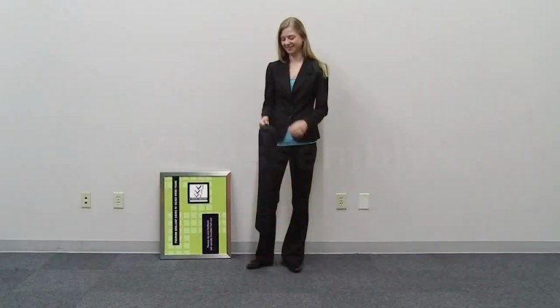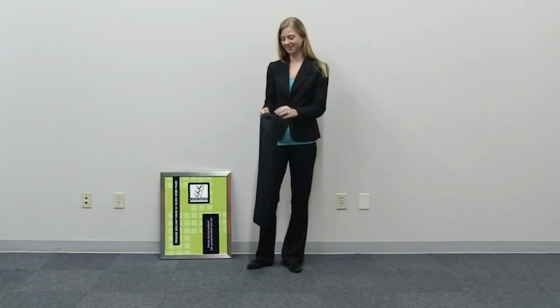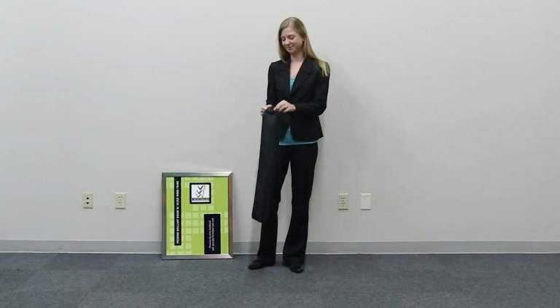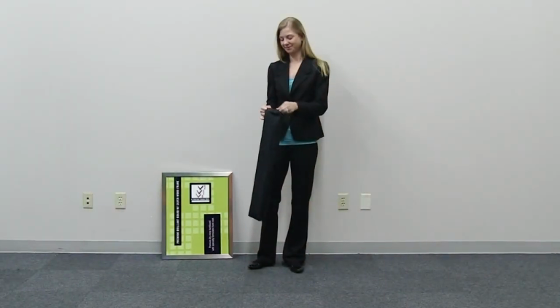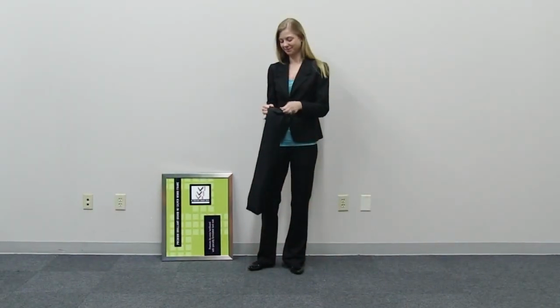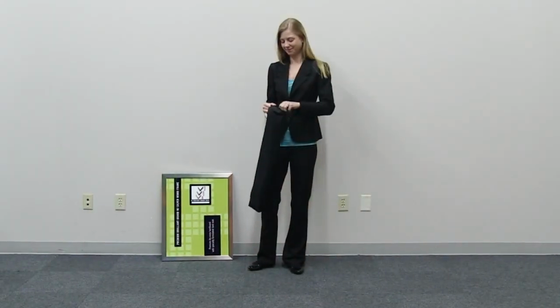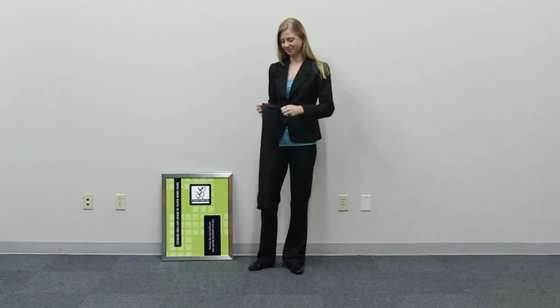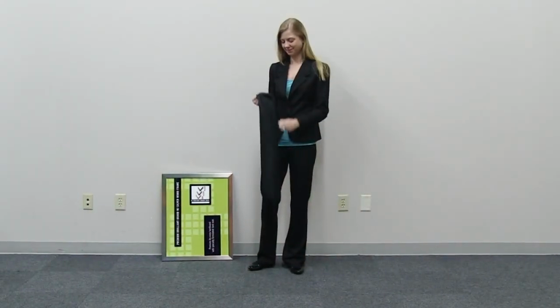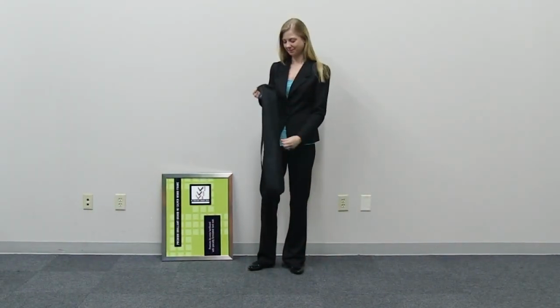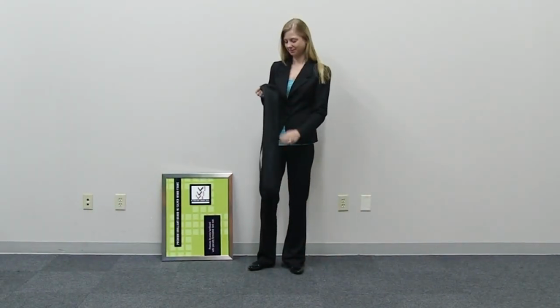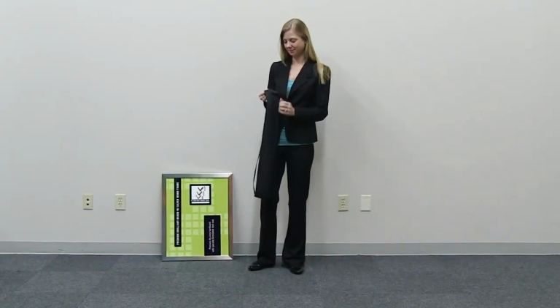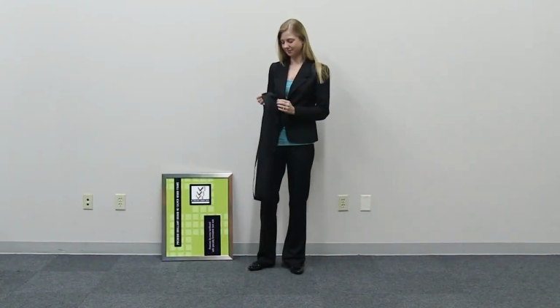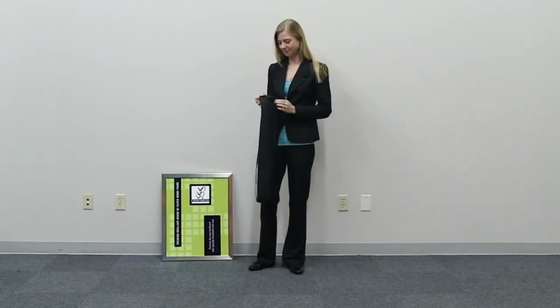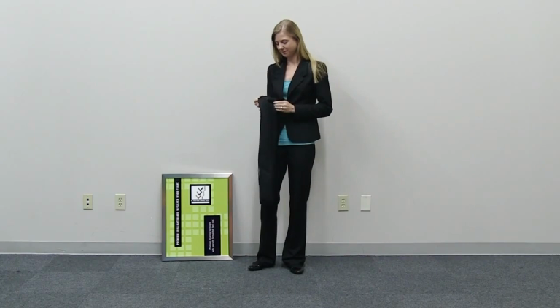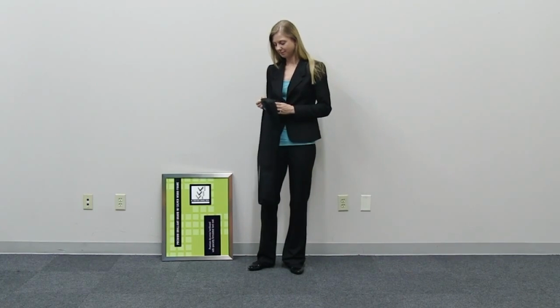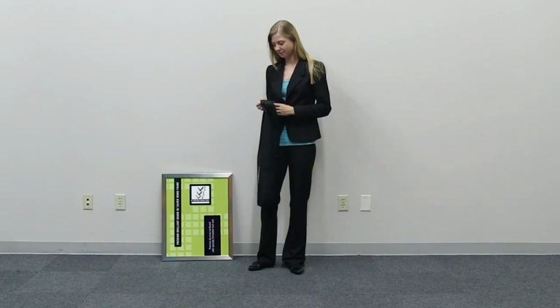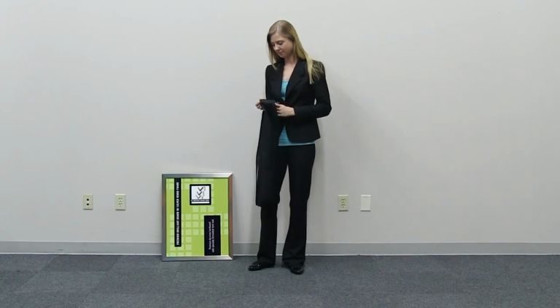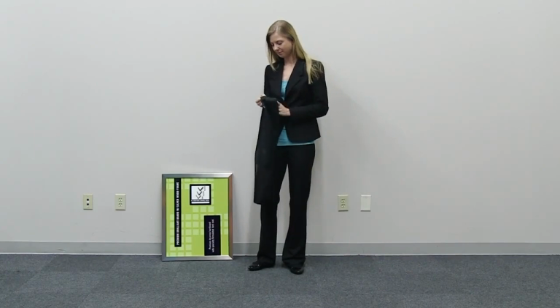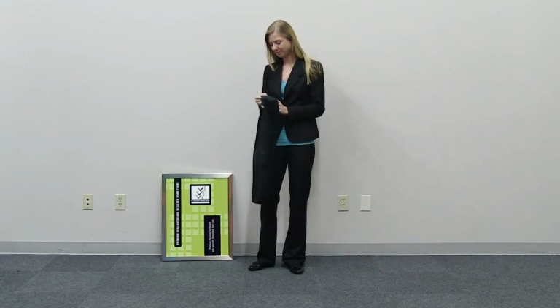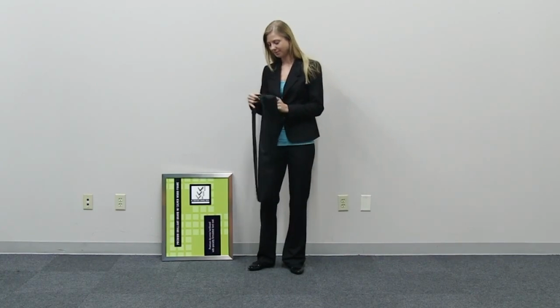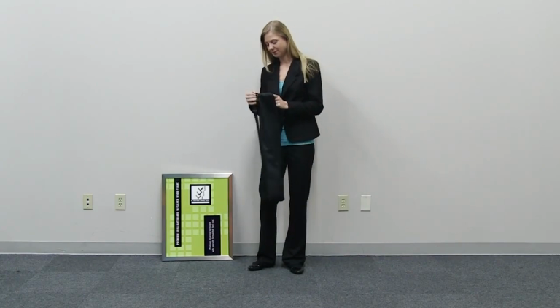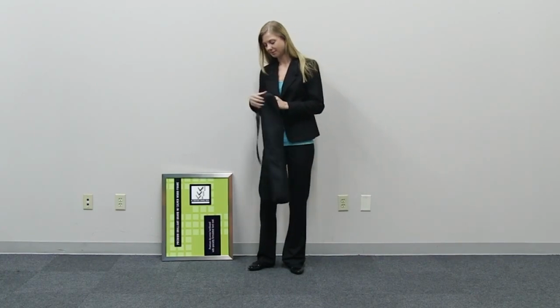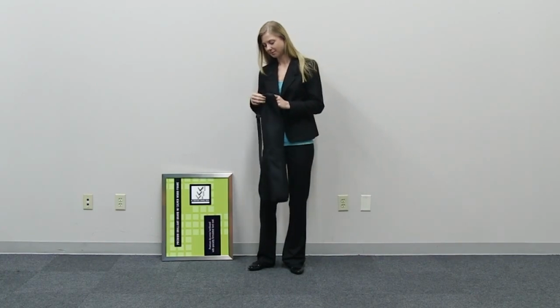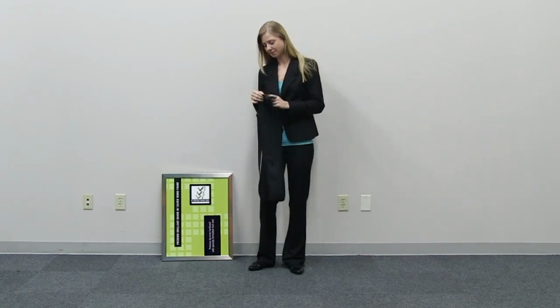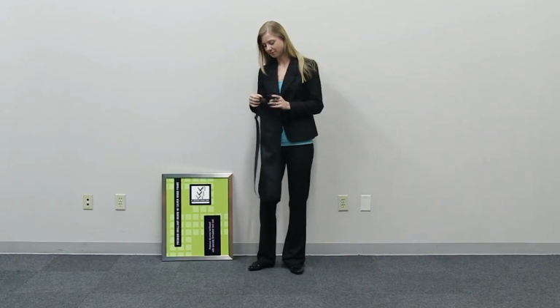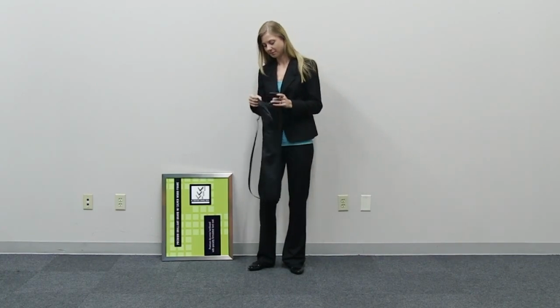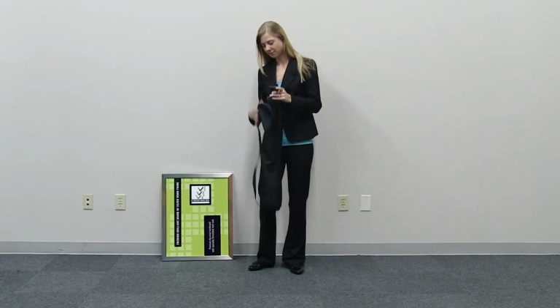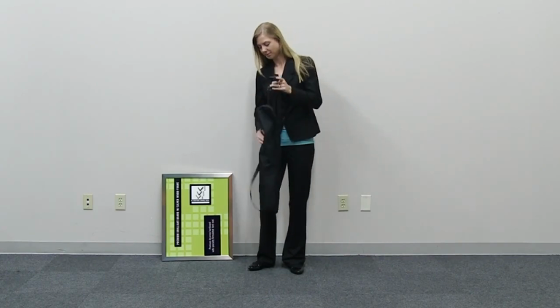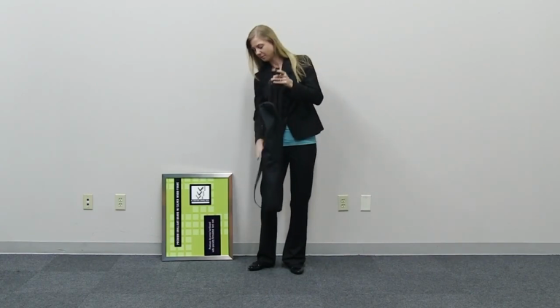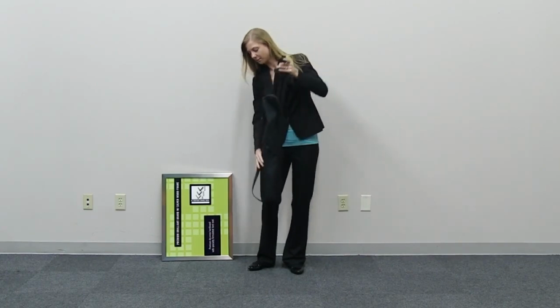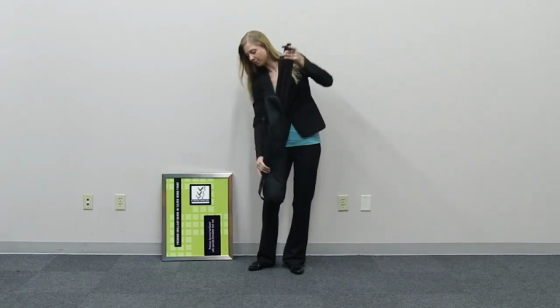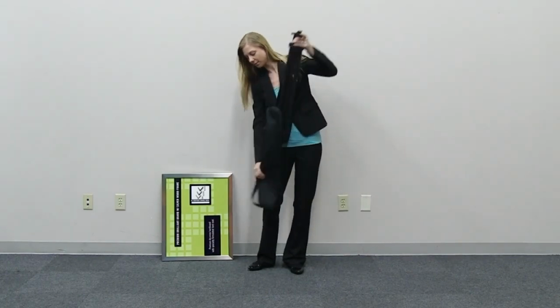The assembly for the jumbo easel is quick and easy. Begin by removing all parts from the convenient carry case.